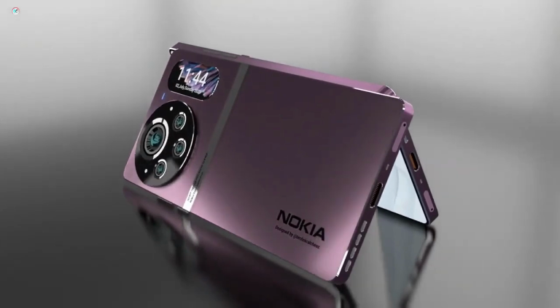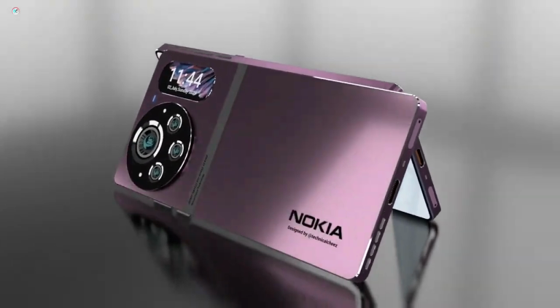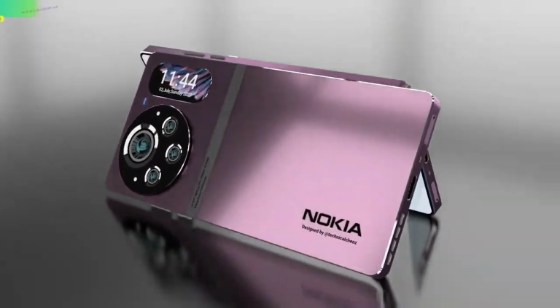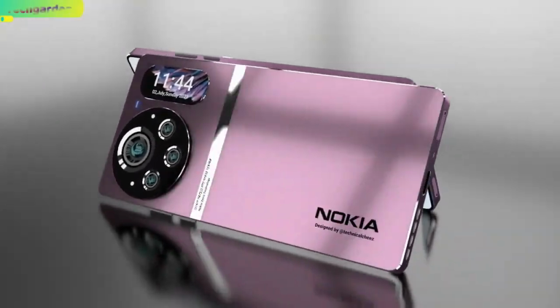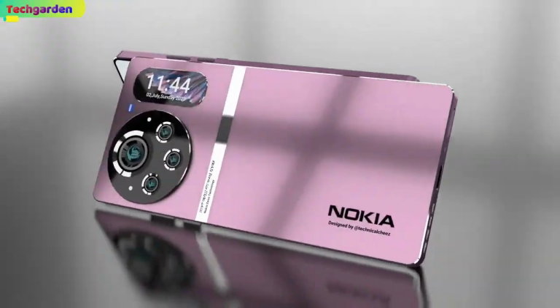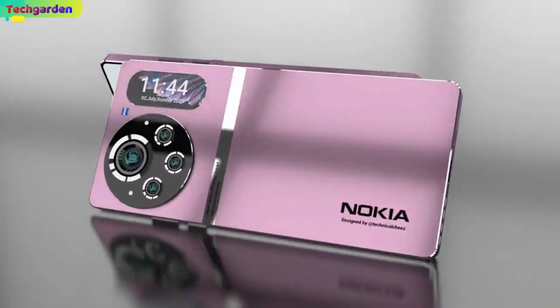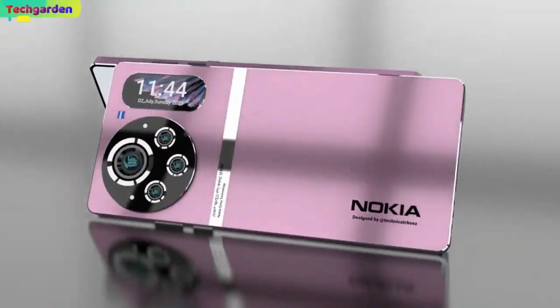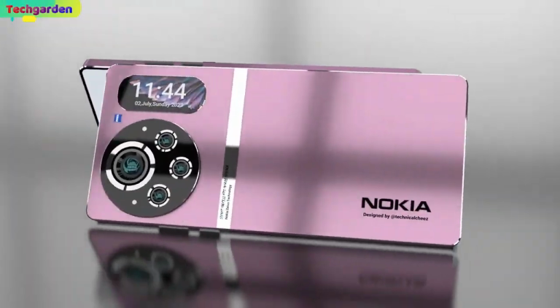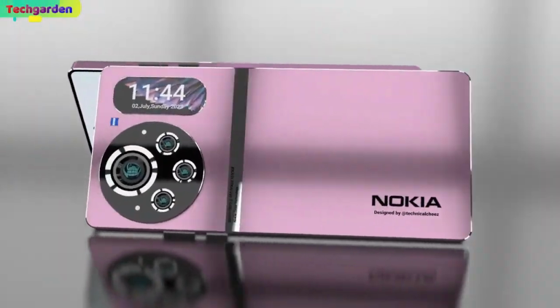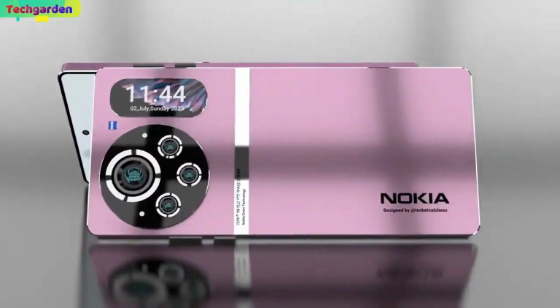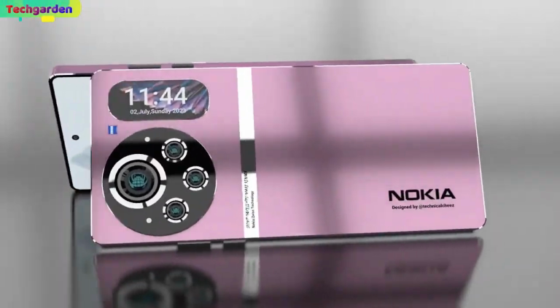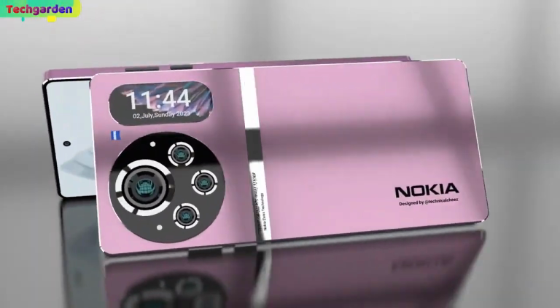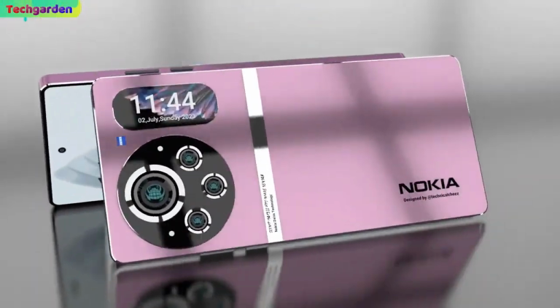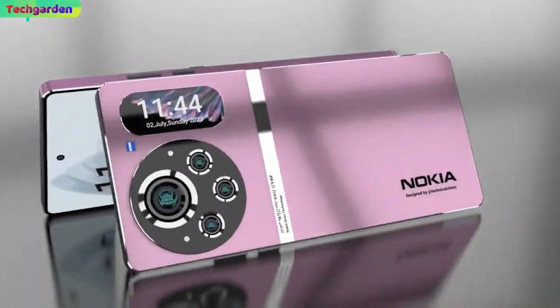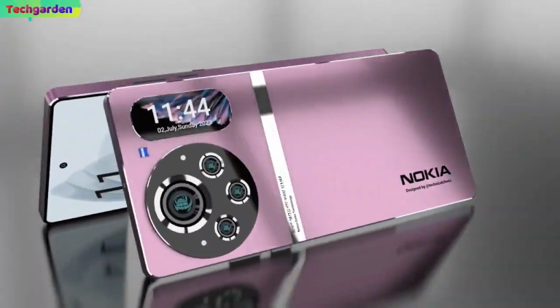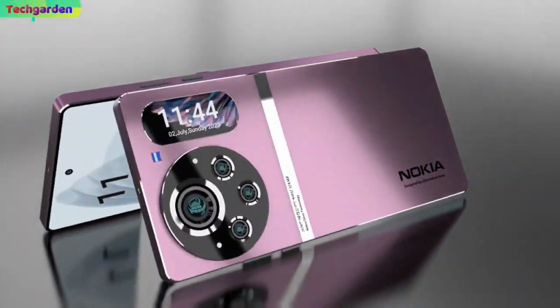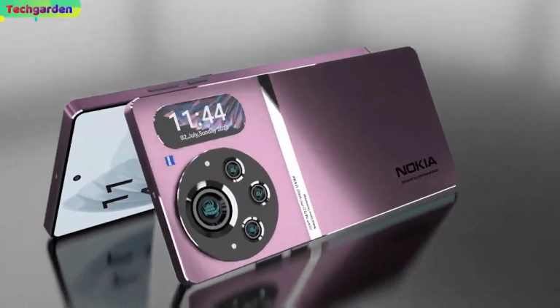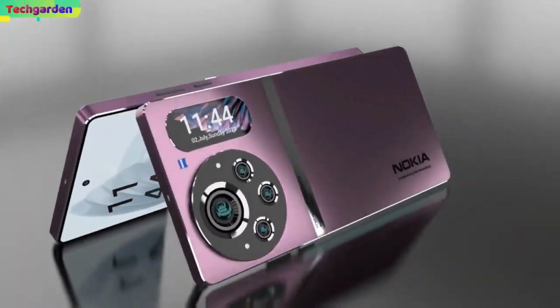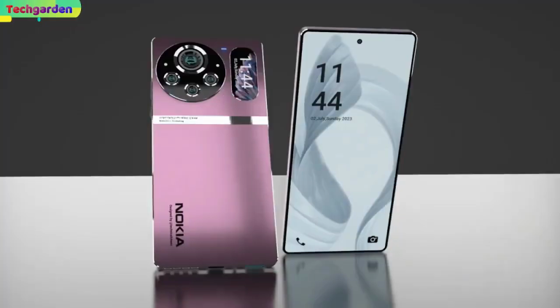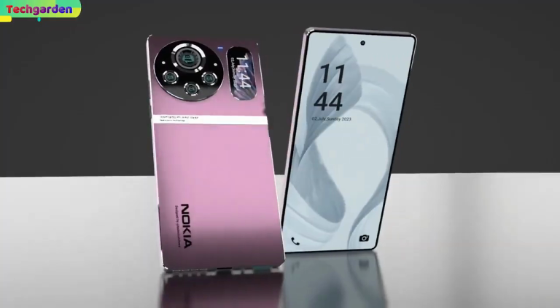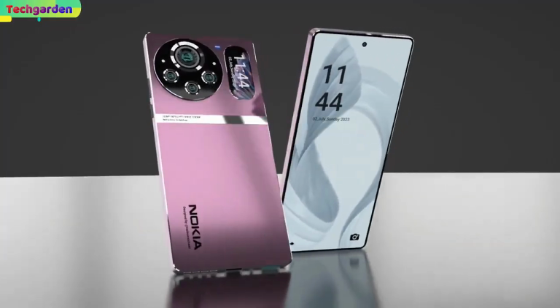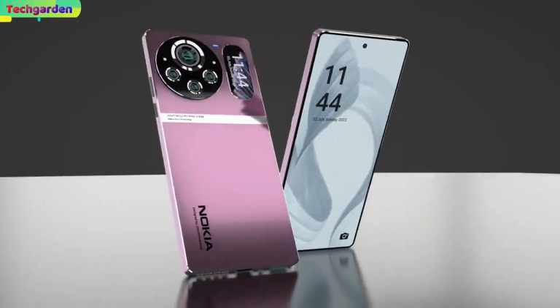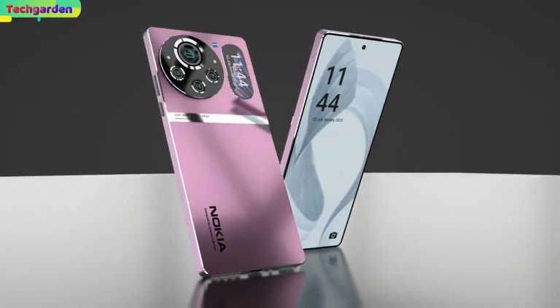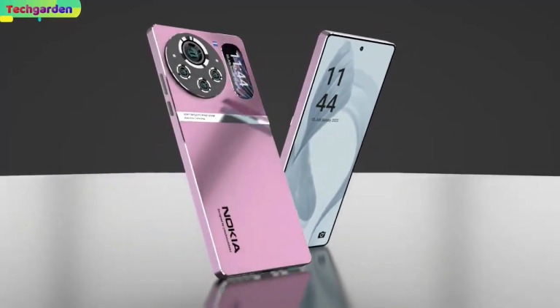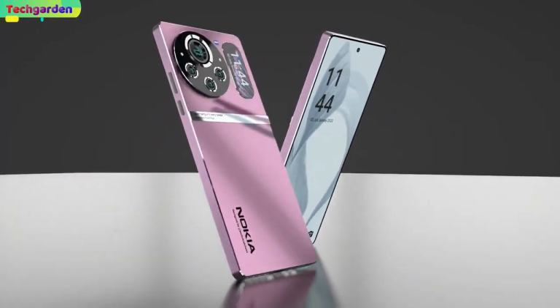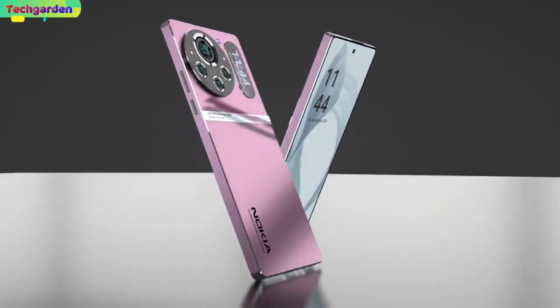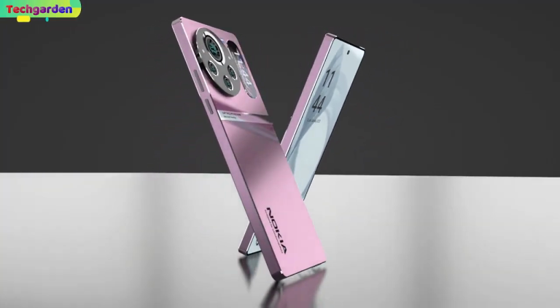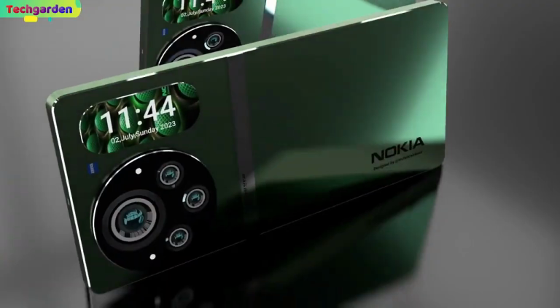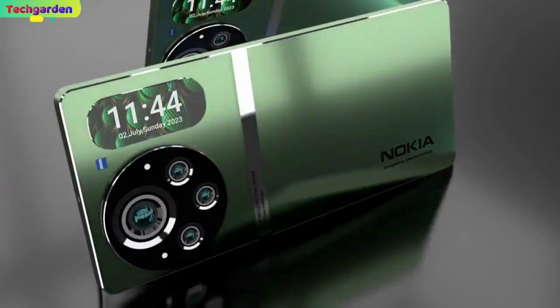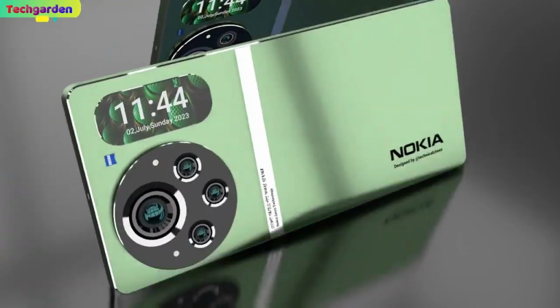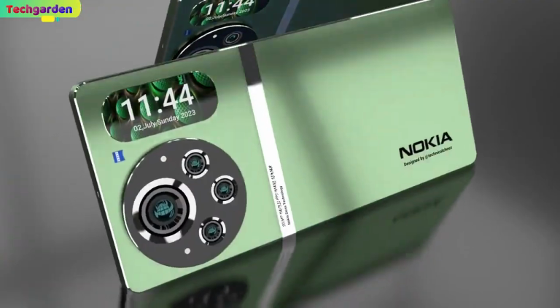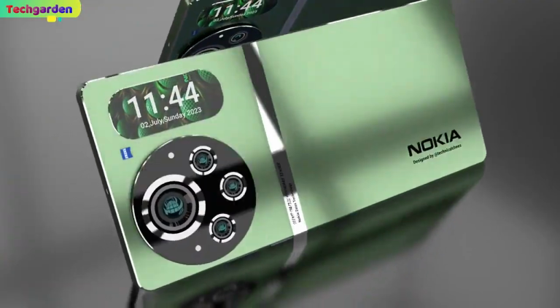Welcome back to my review of the Nokia X30 Pro, the biggest battery smartphone with amazing features.